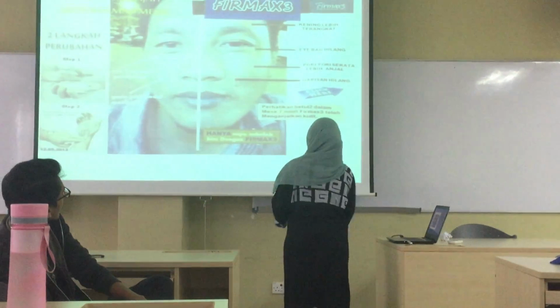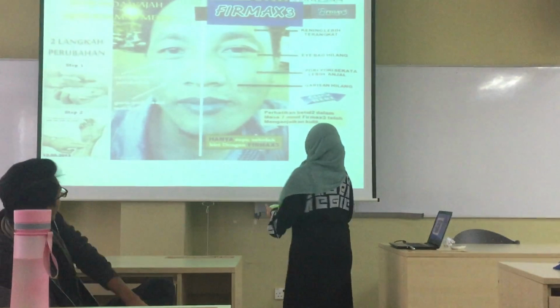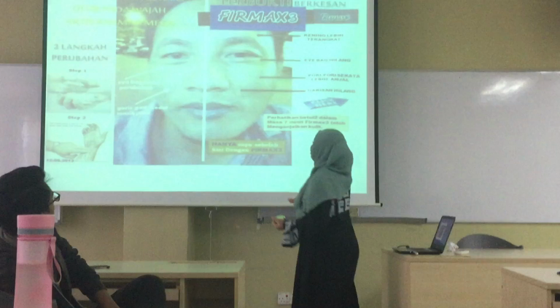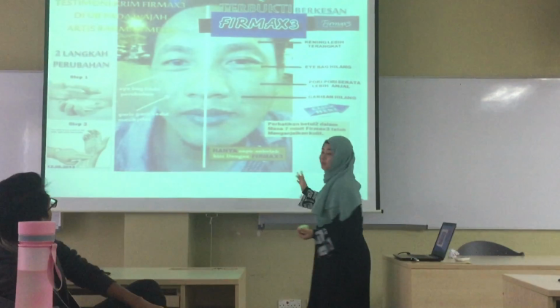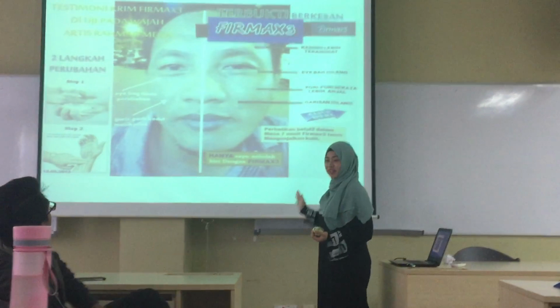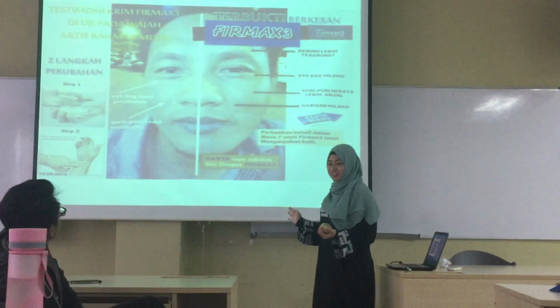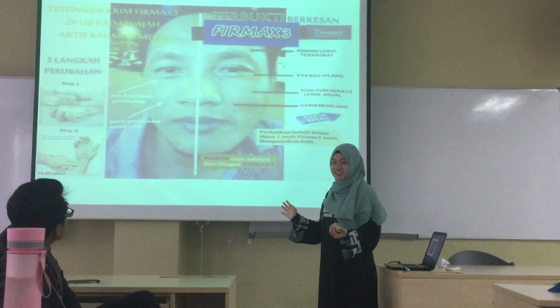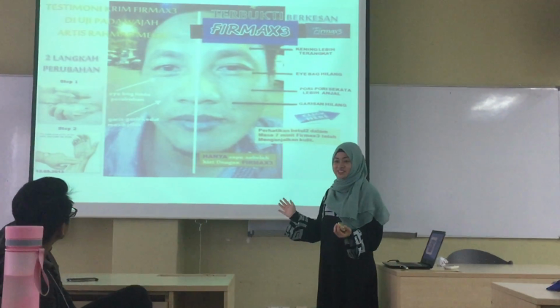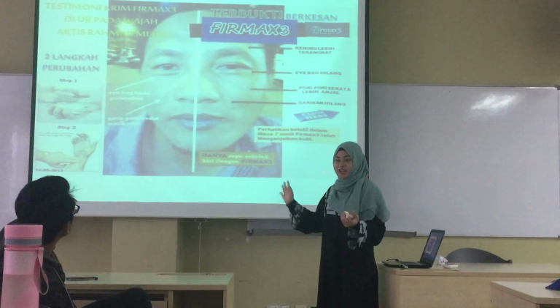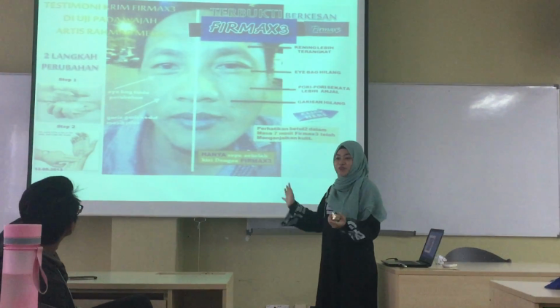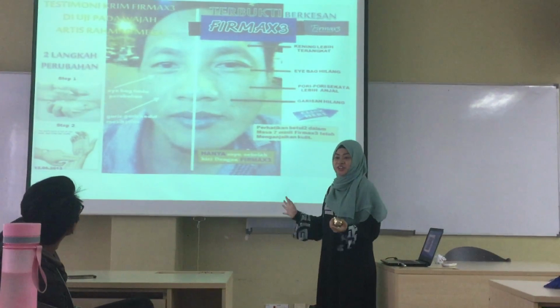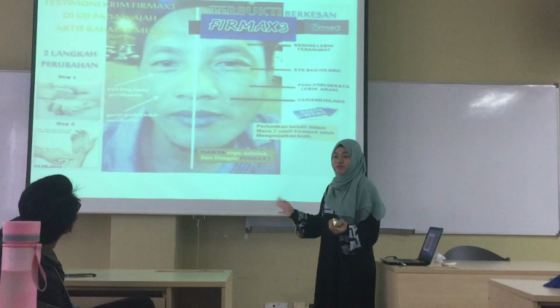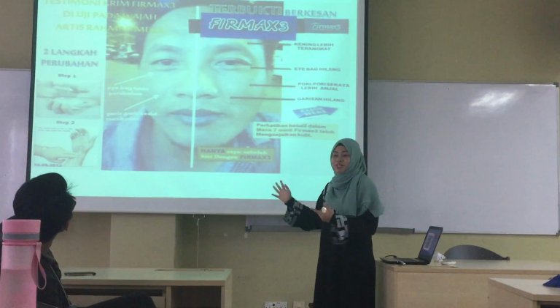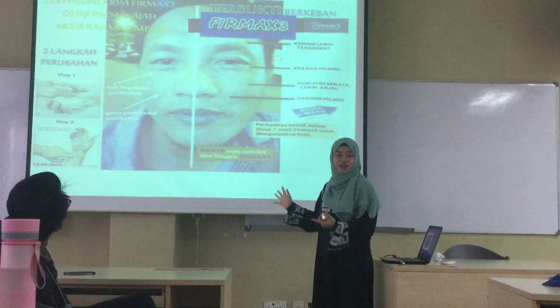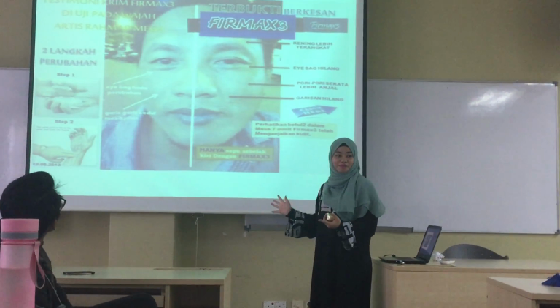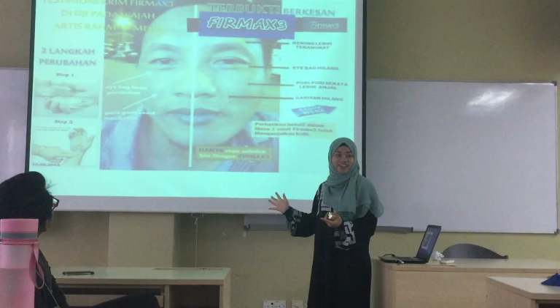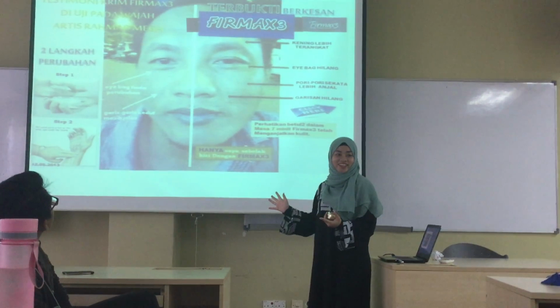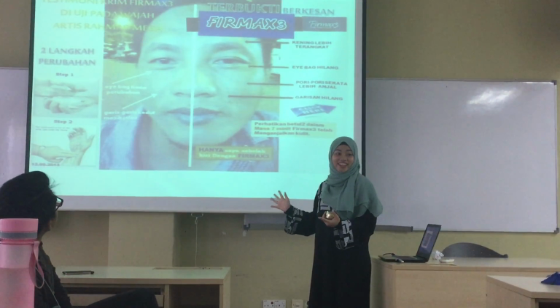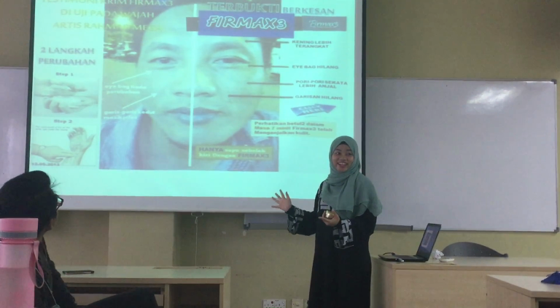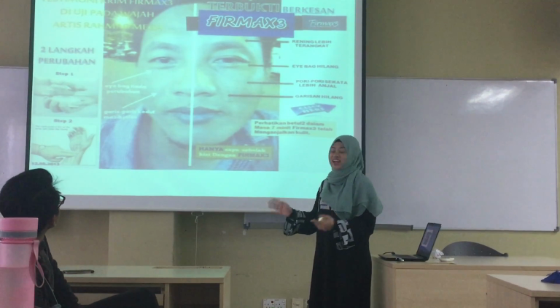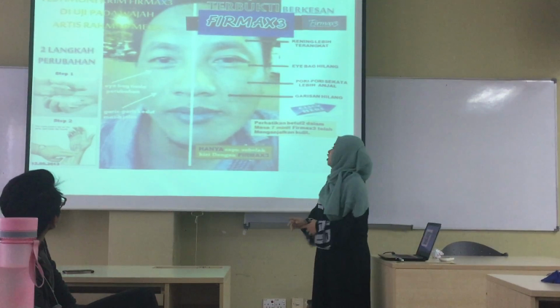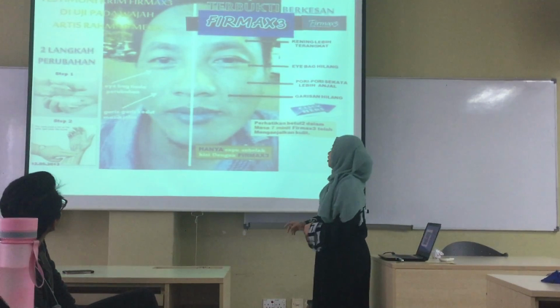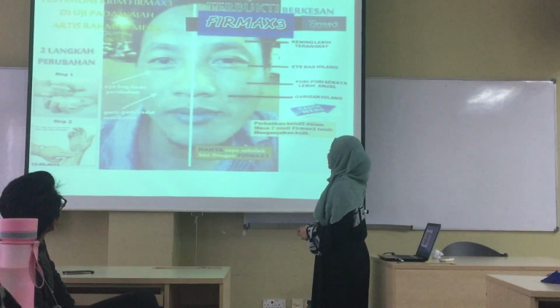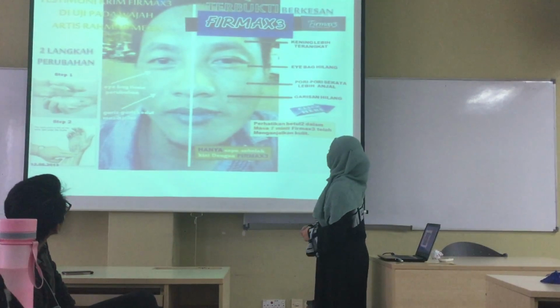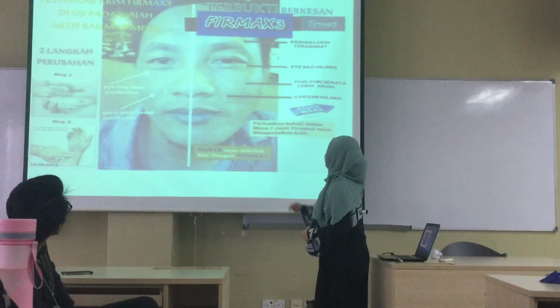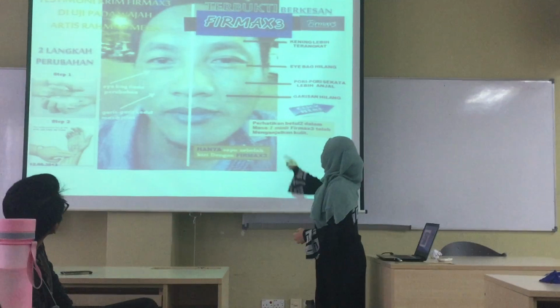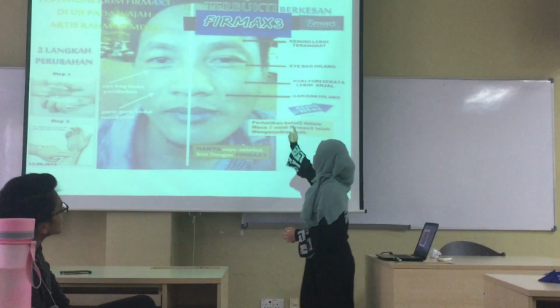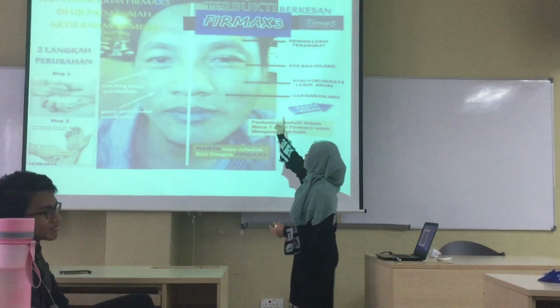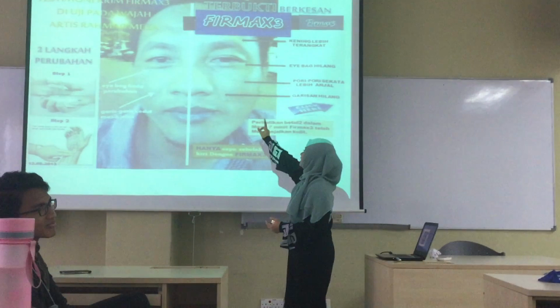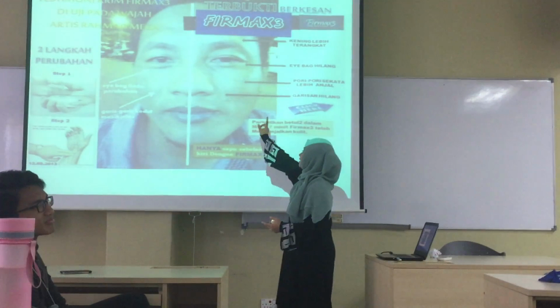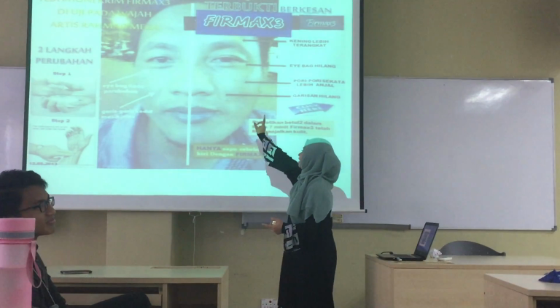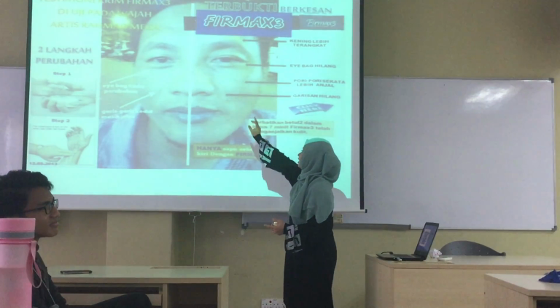Do you know Ramat Yaga? Is there anyone here who knows Ramat Yaga? Yes, Ramat Yaga. So here is done.